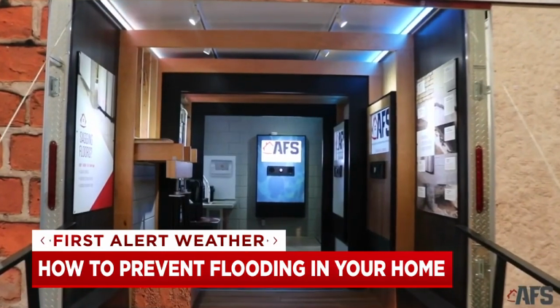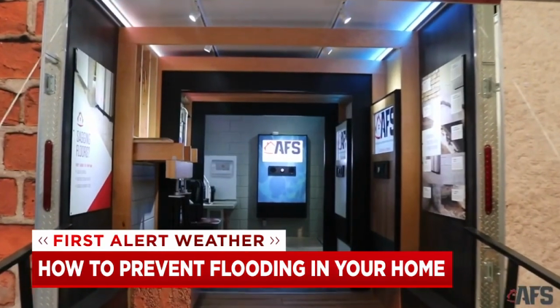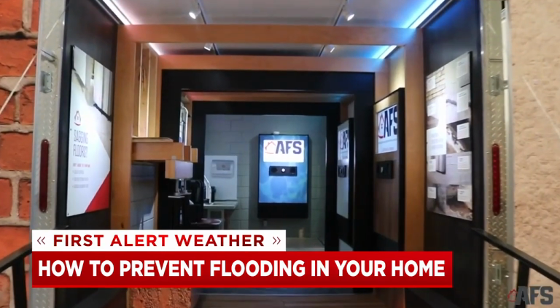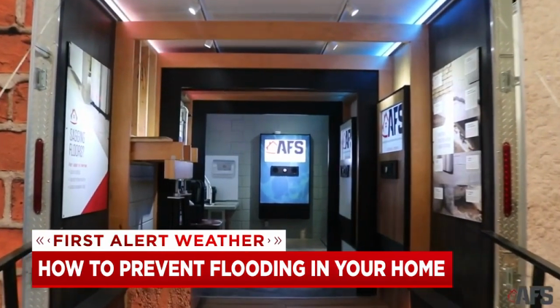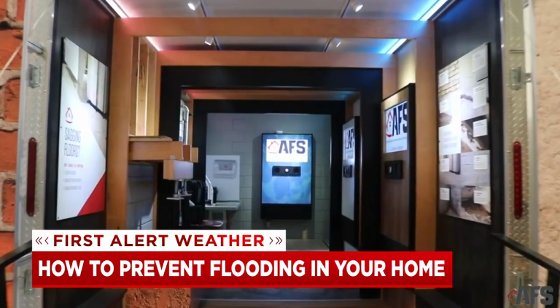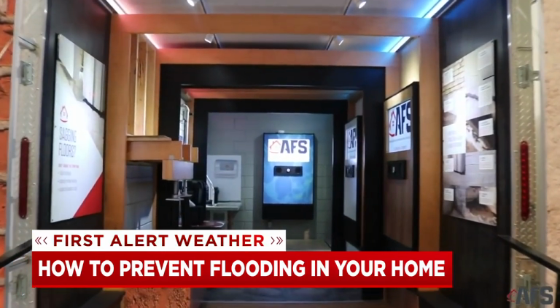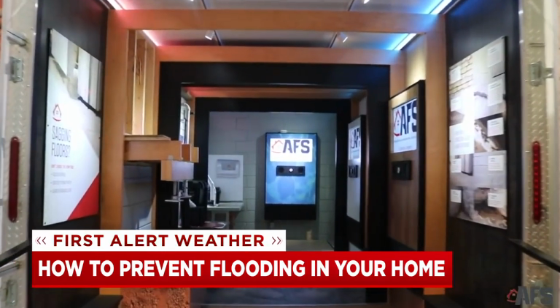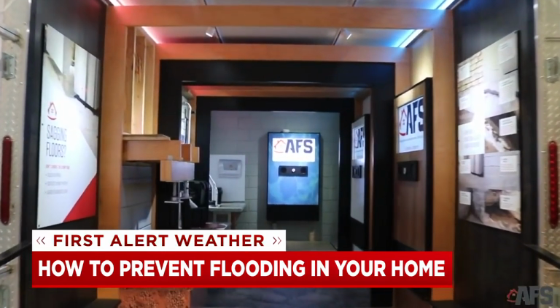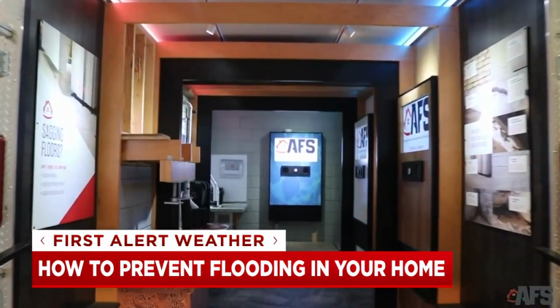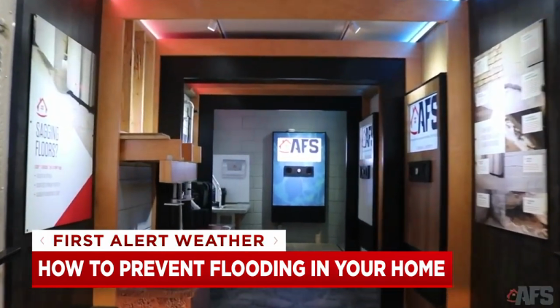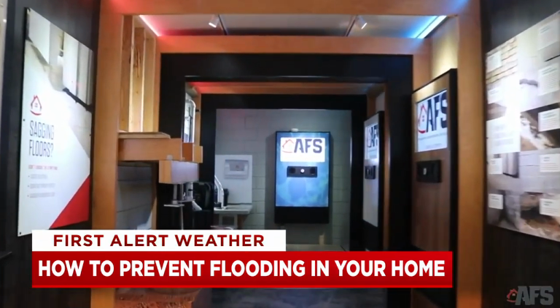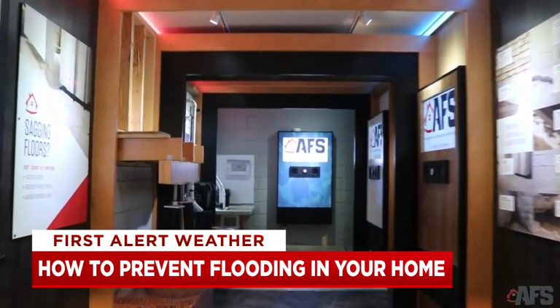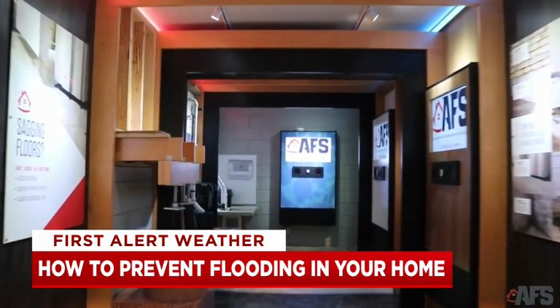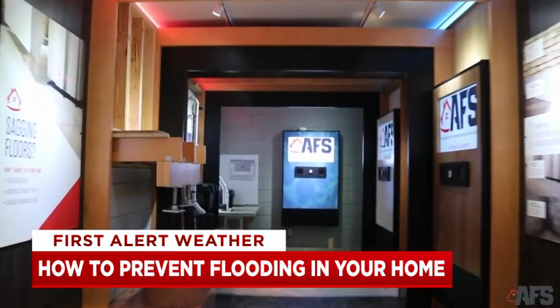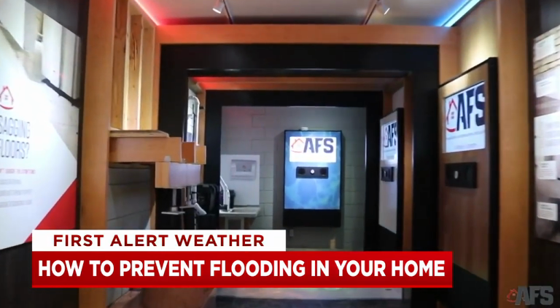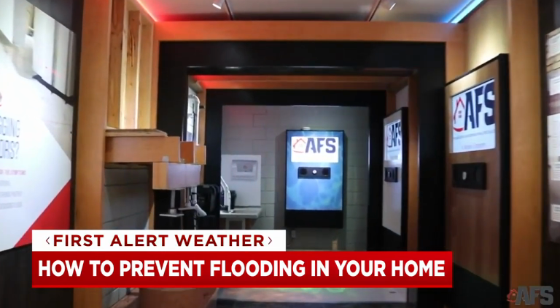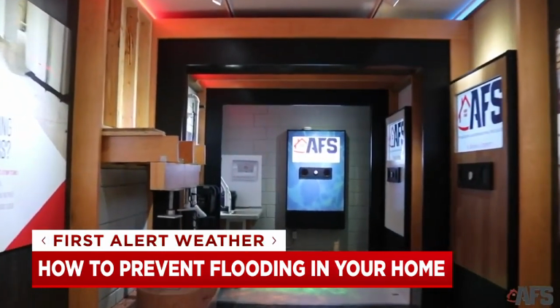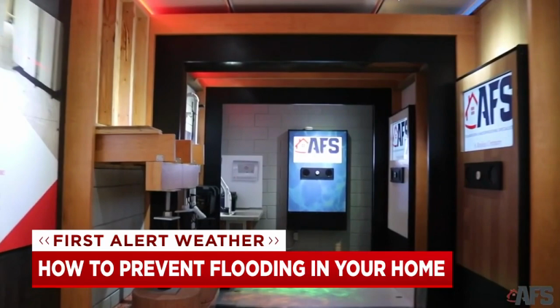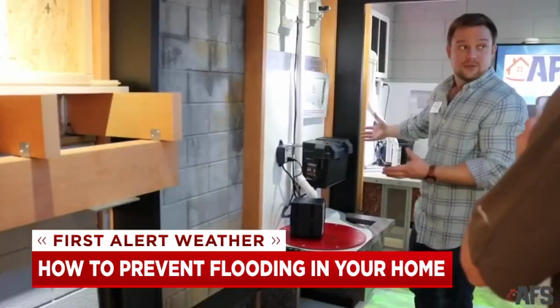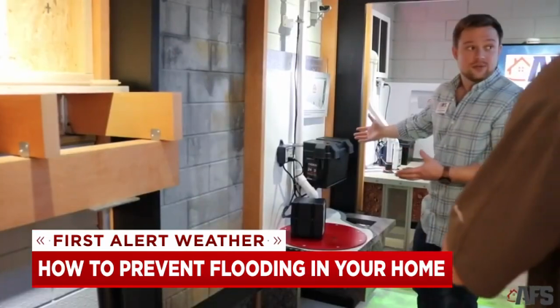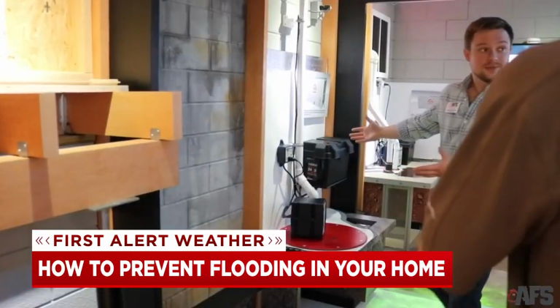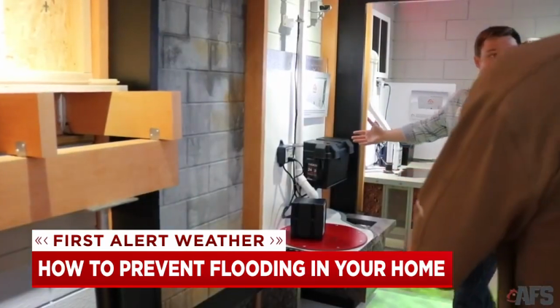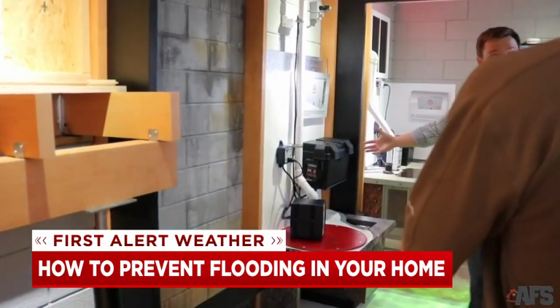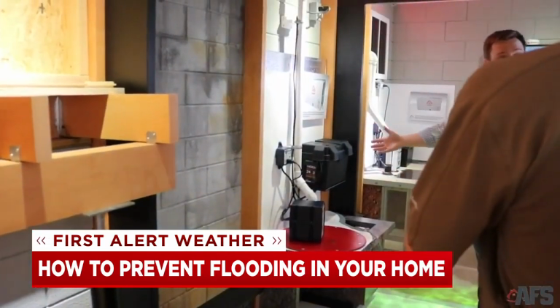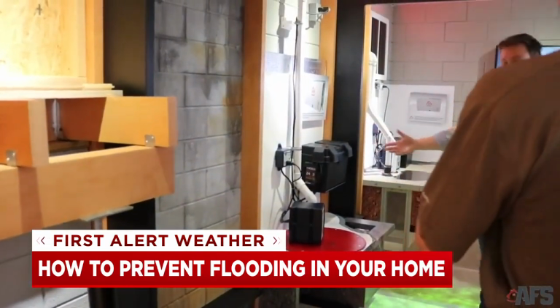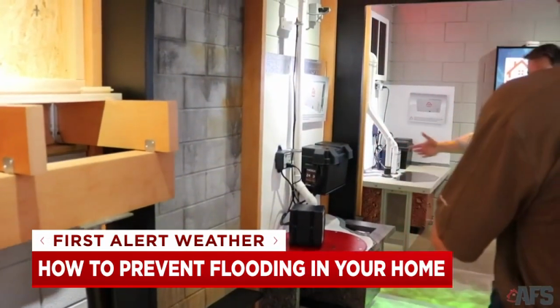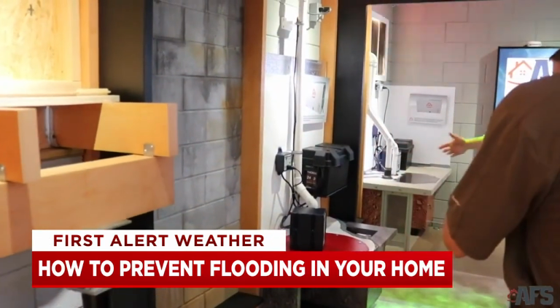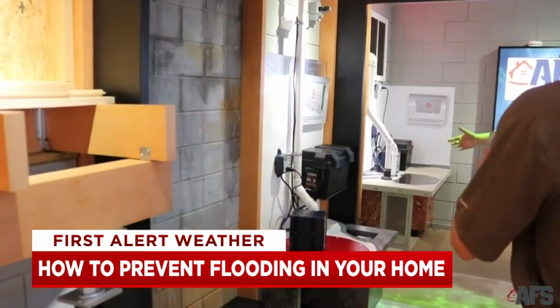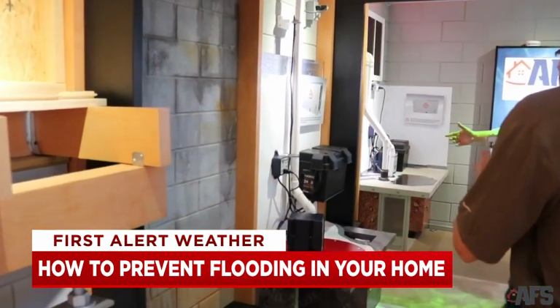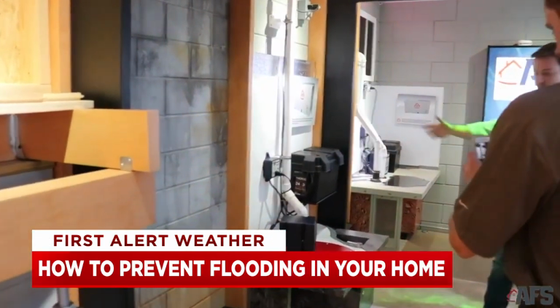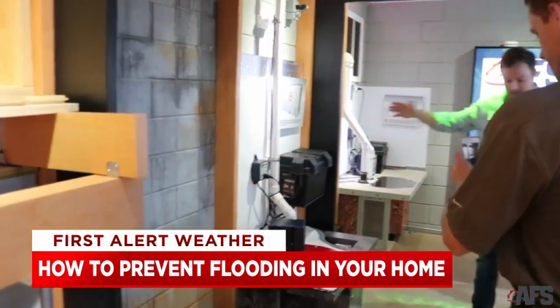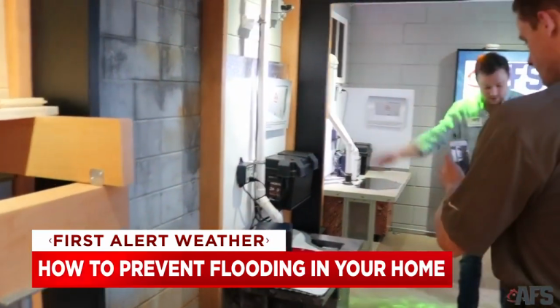A company like AFS can come out to your house and install a drainage system all along the inside of your space, or install a sump pump.